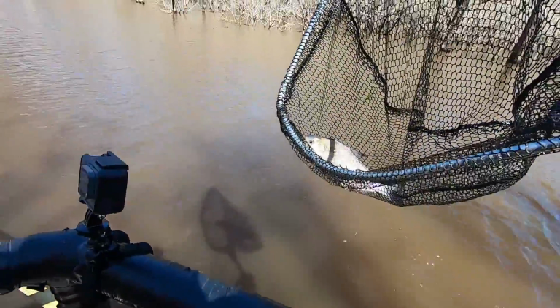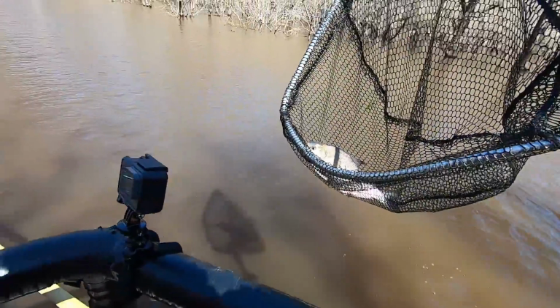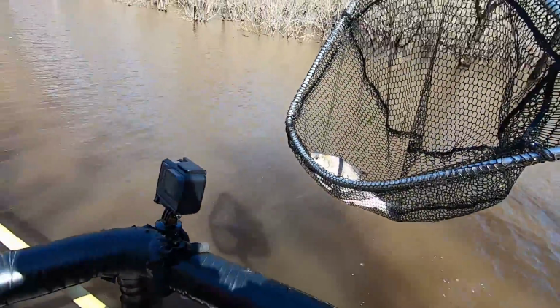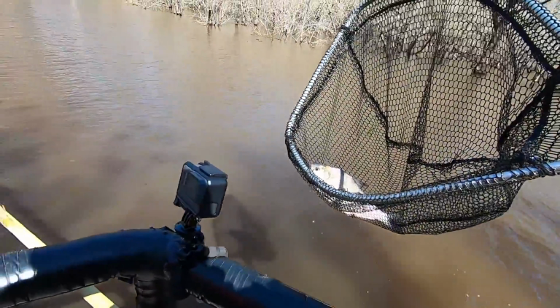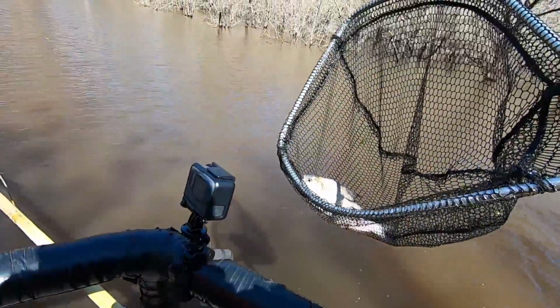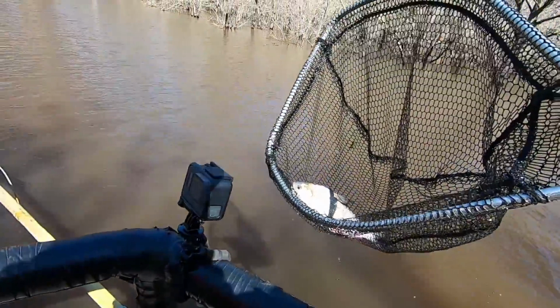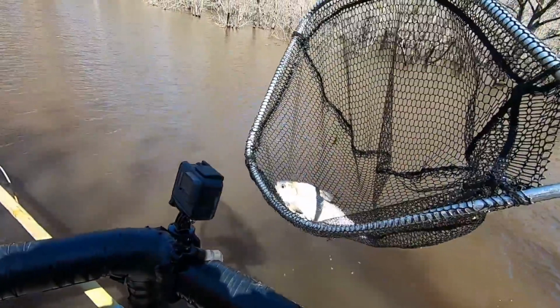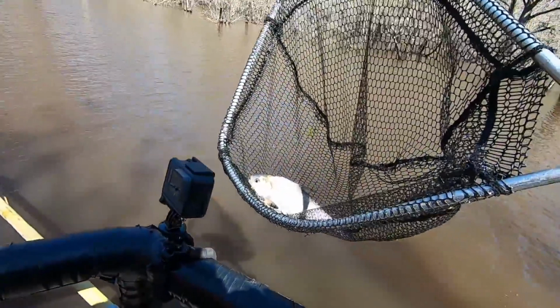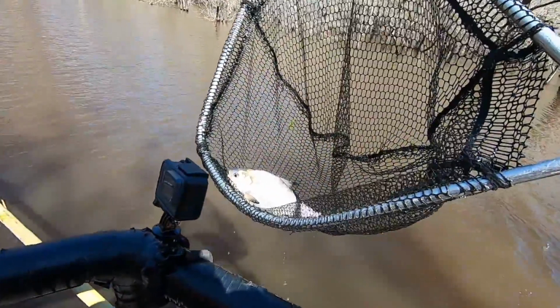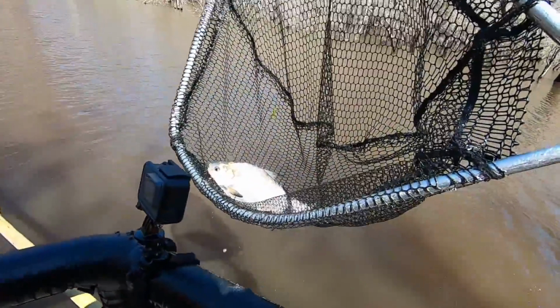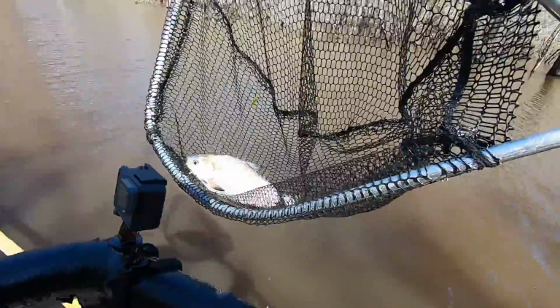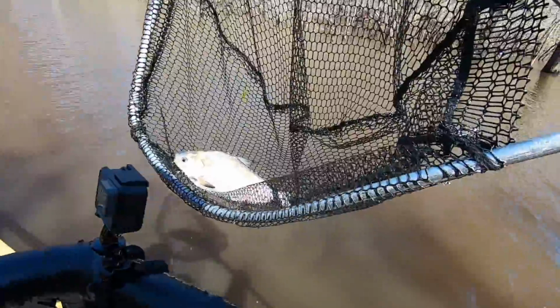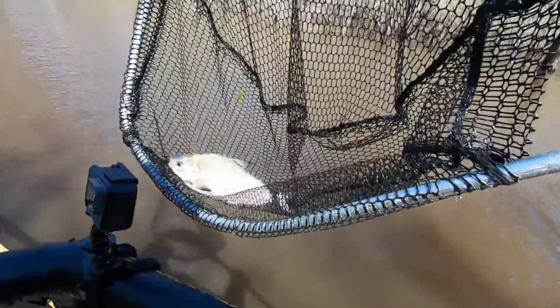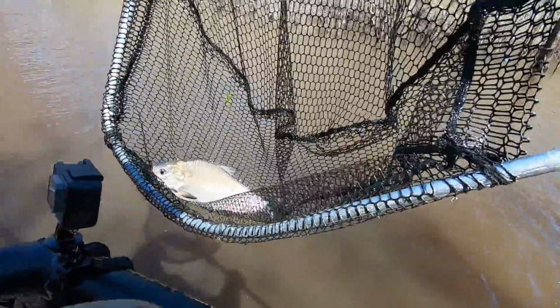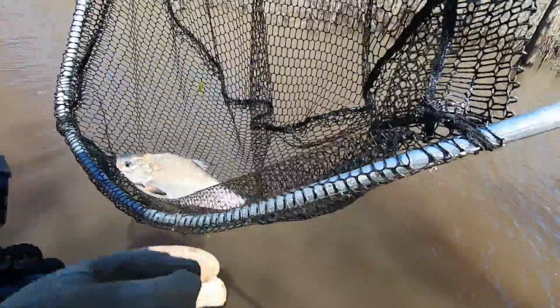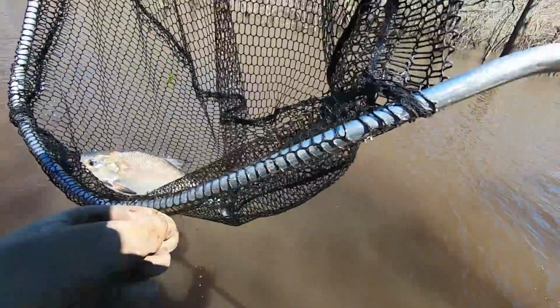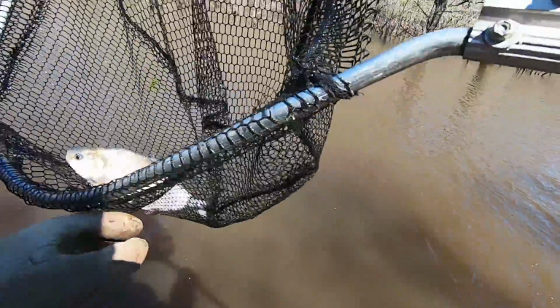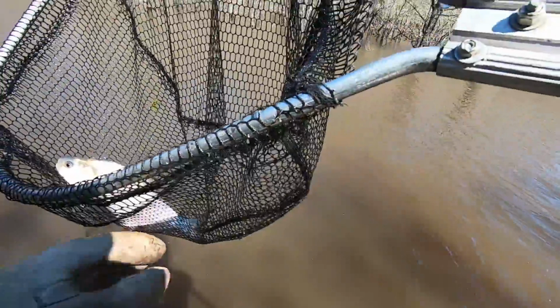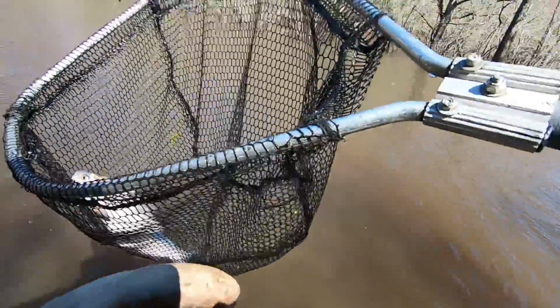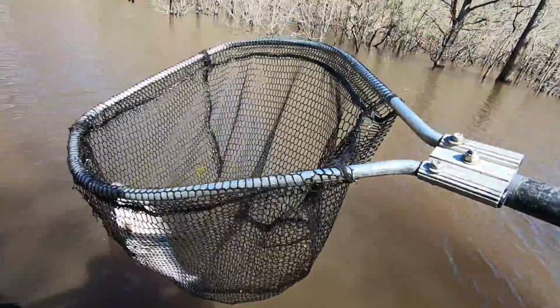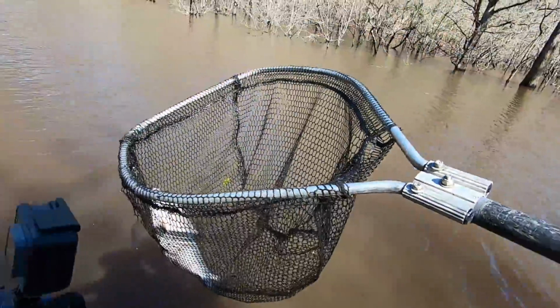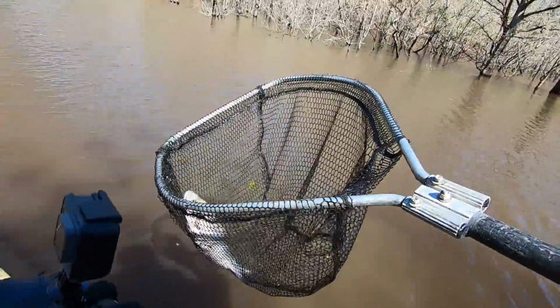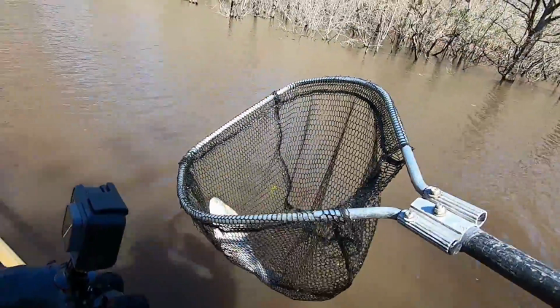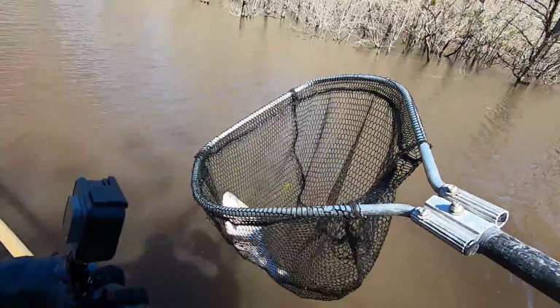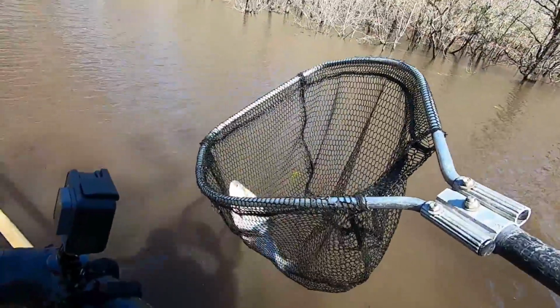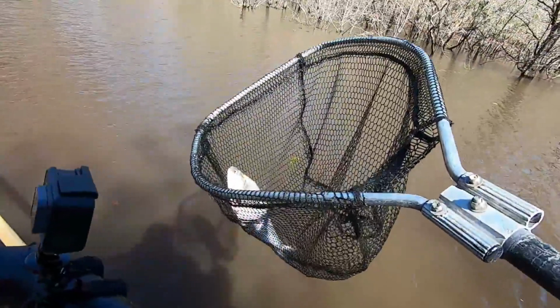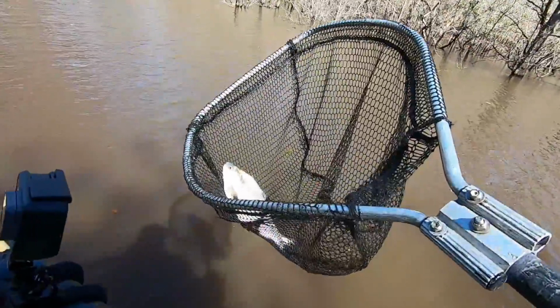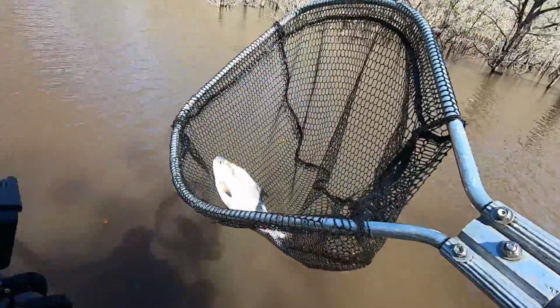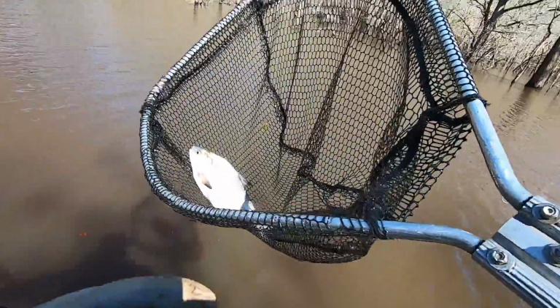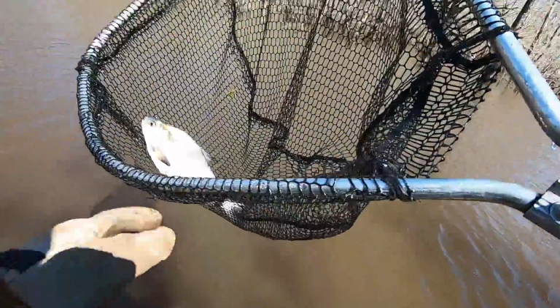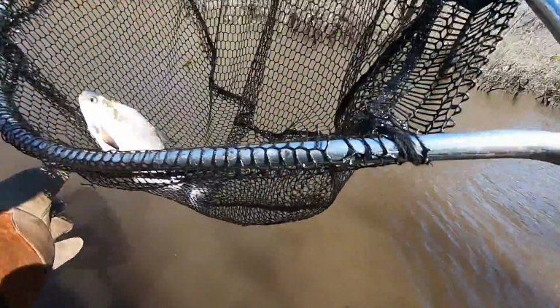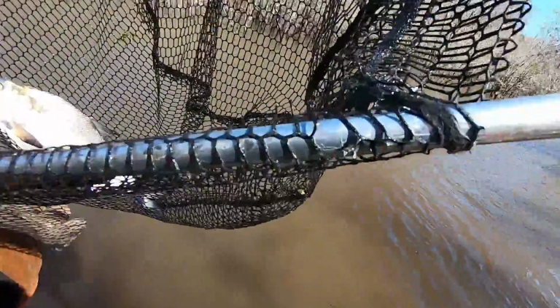What is that, Ben? A gizzard shad — a big gizzard shad. You don't want it, dude. You might call it nanny shad.